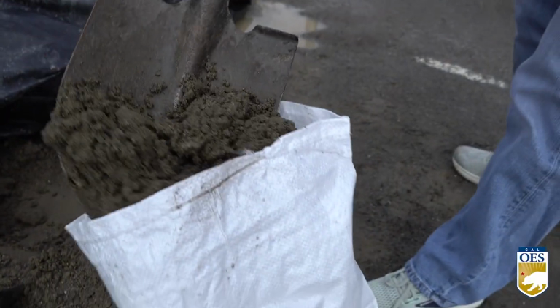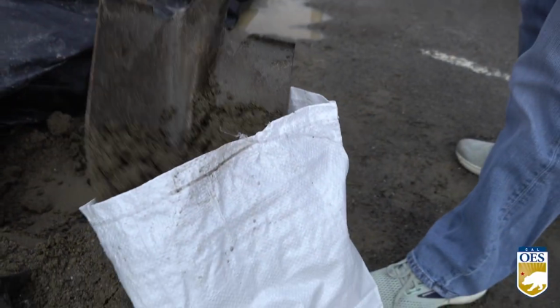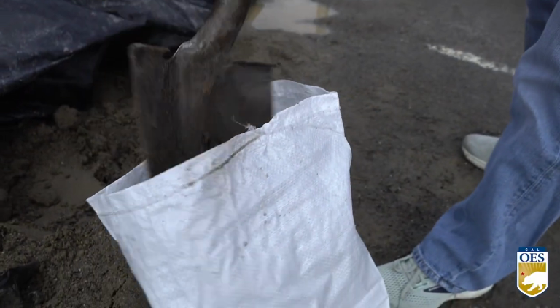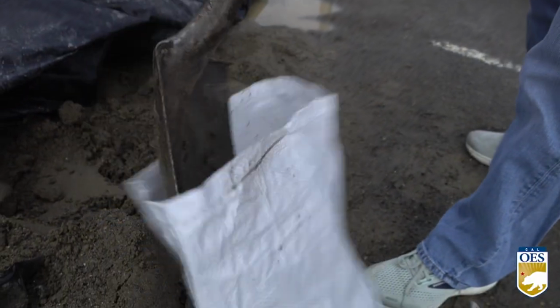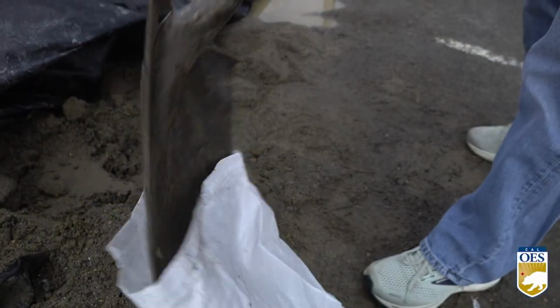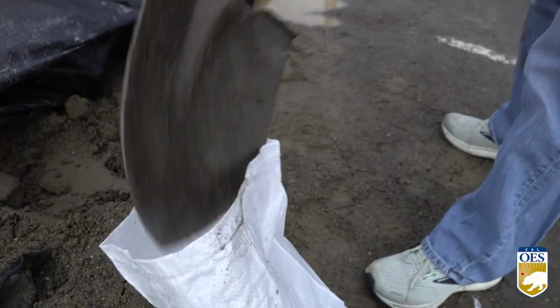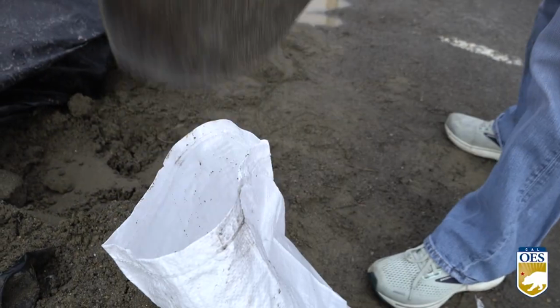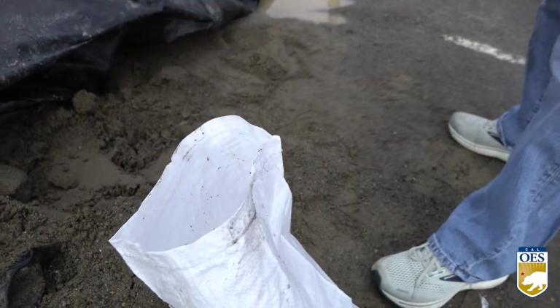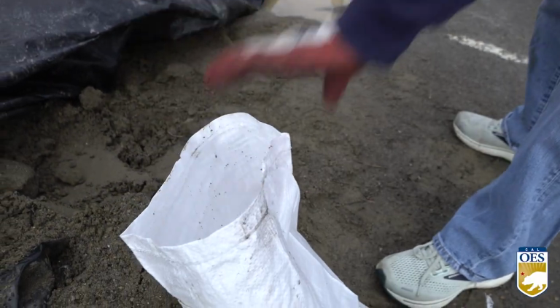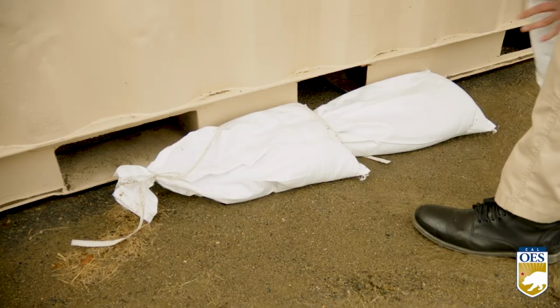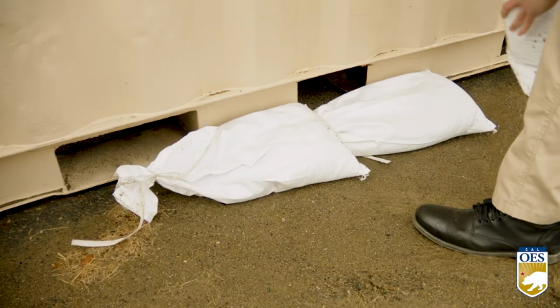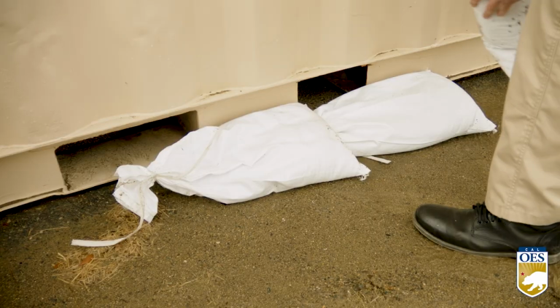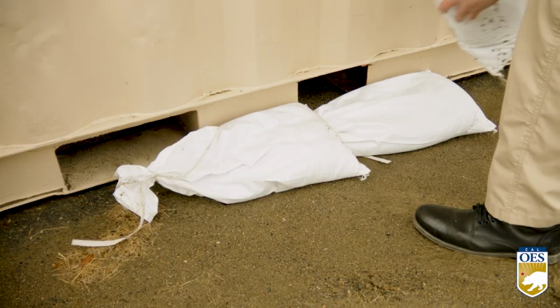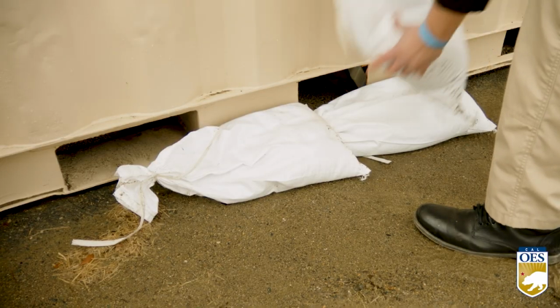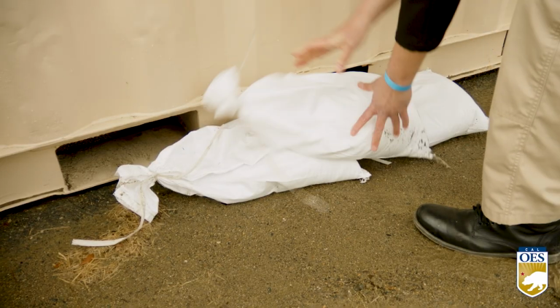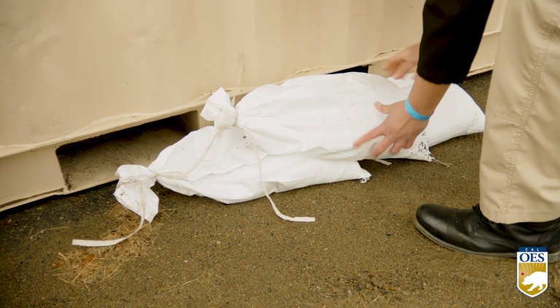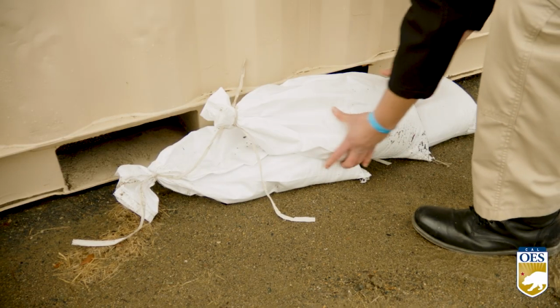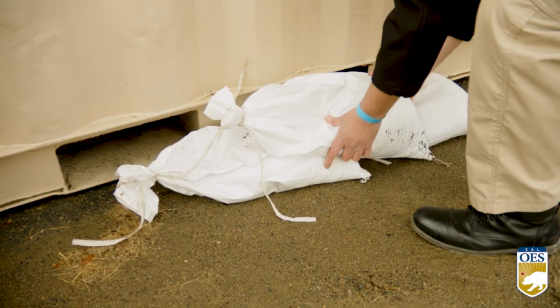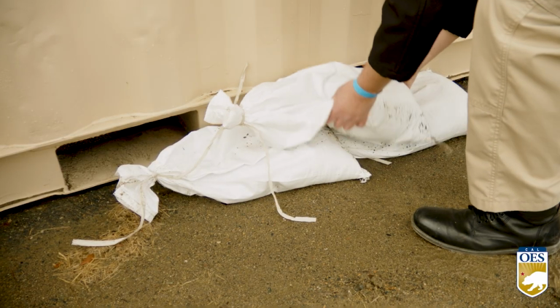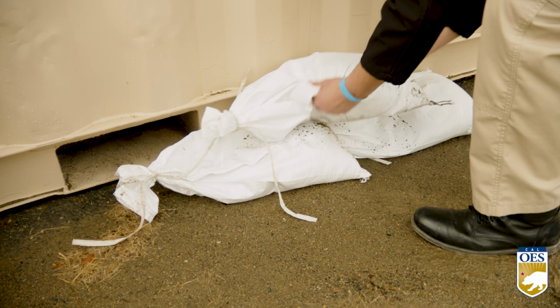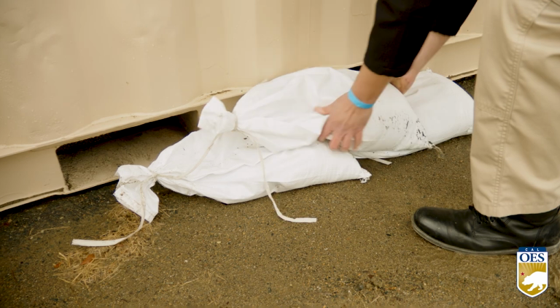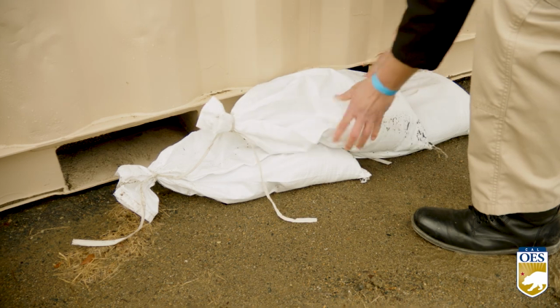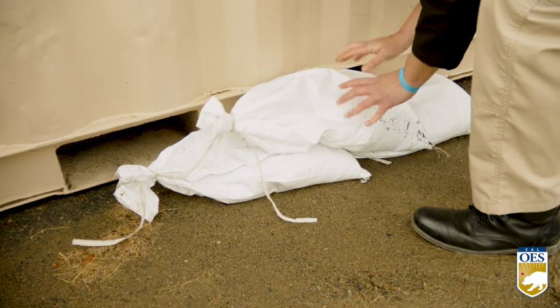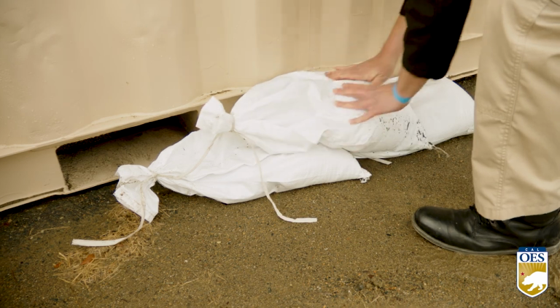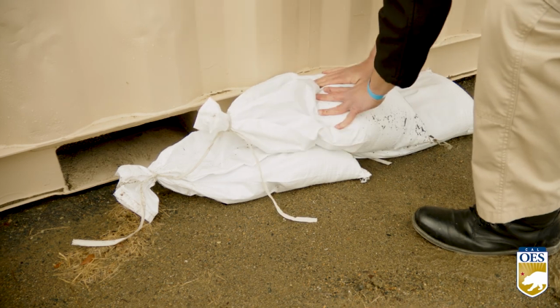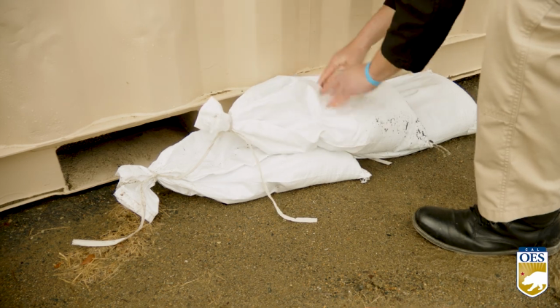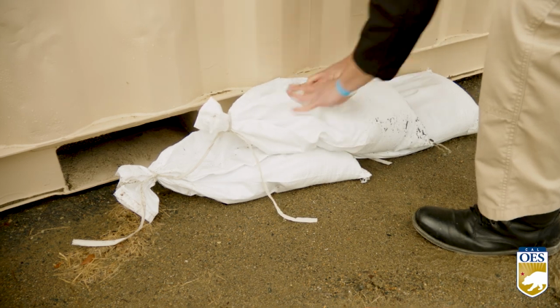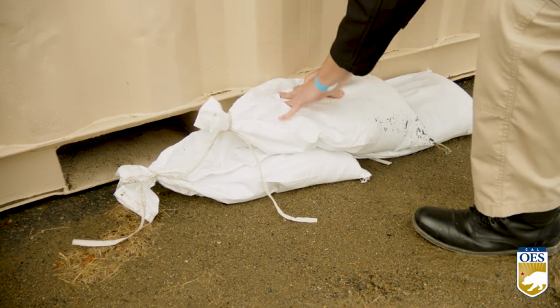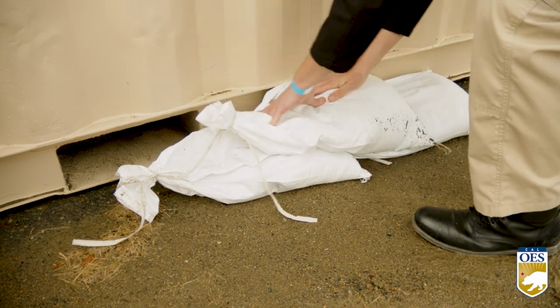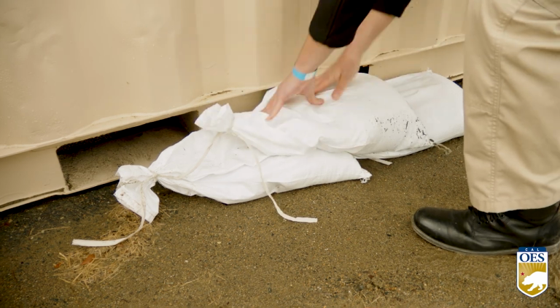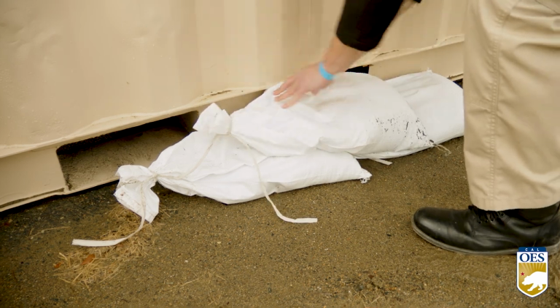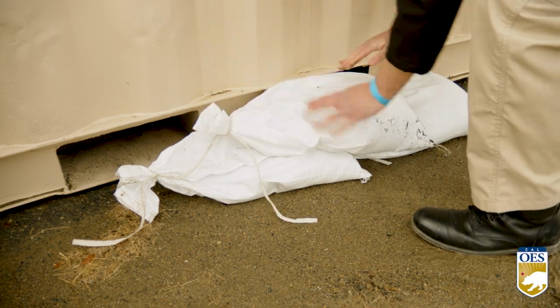When stacking the sandbags, stagger them. This will create a stronger barrier and prevent the bags from tipping over.